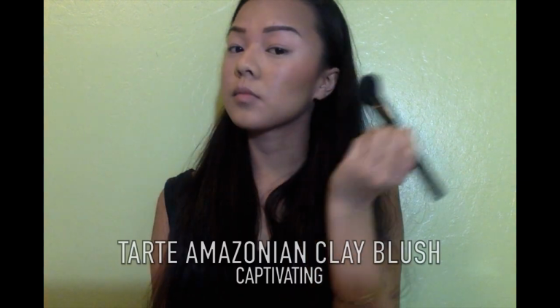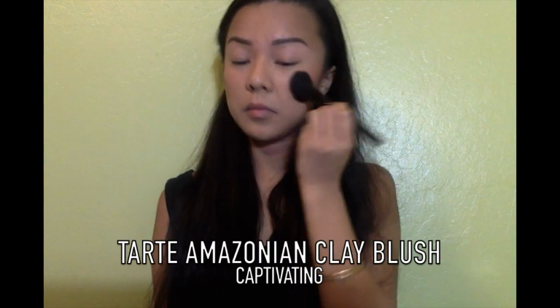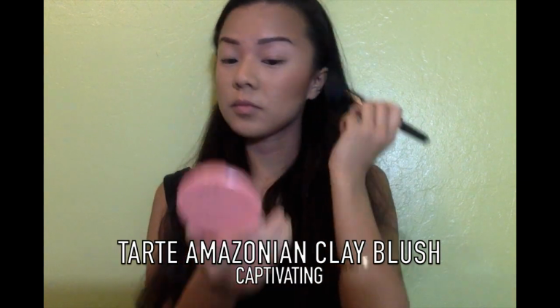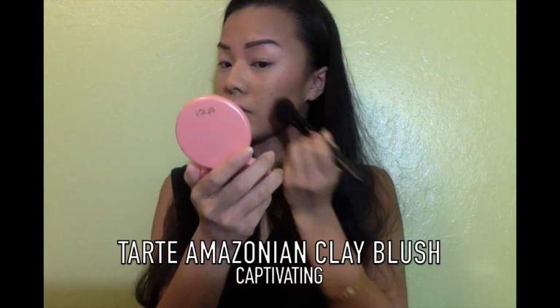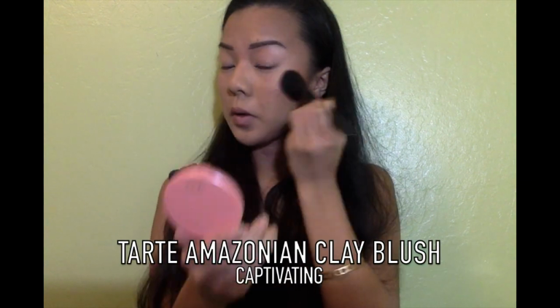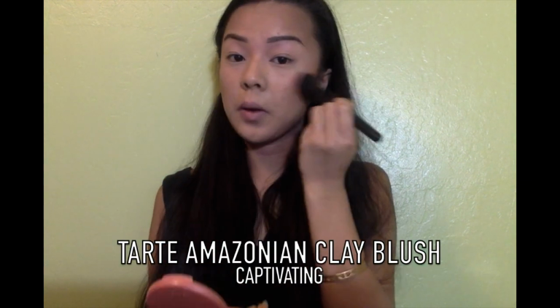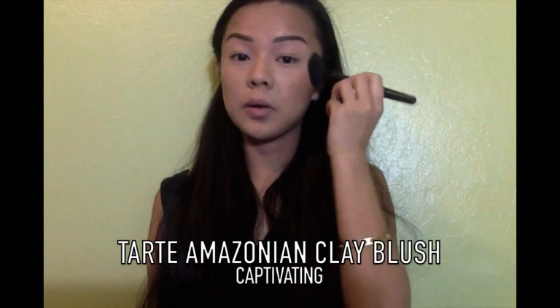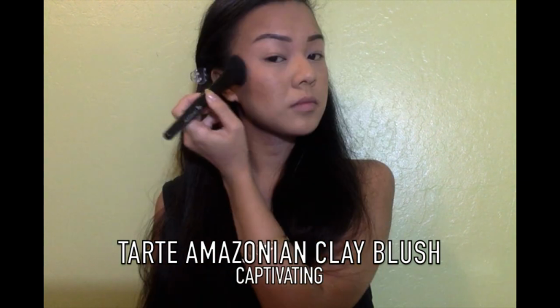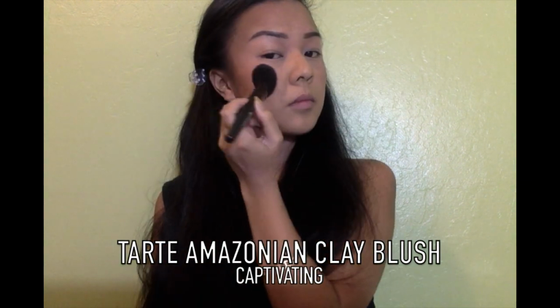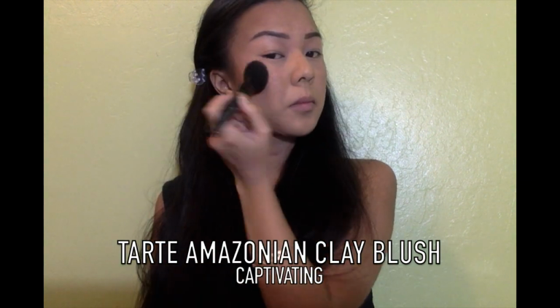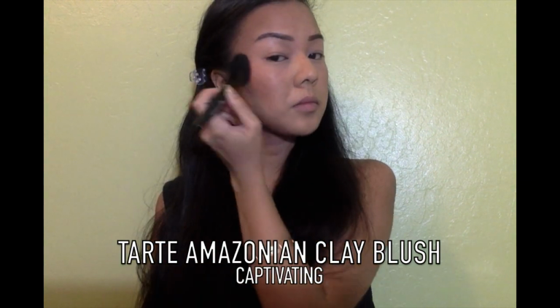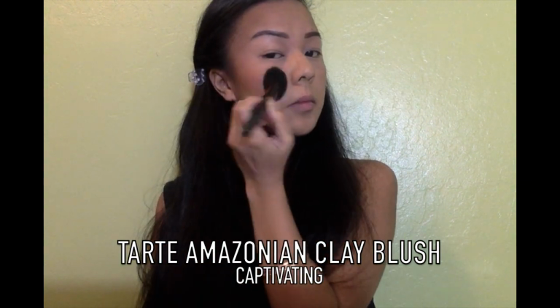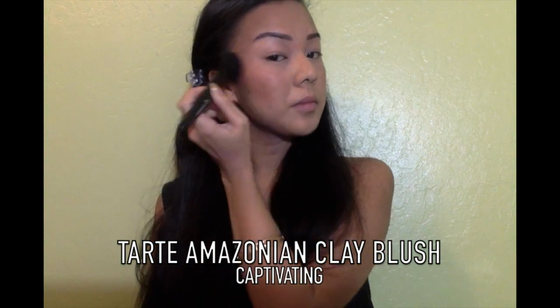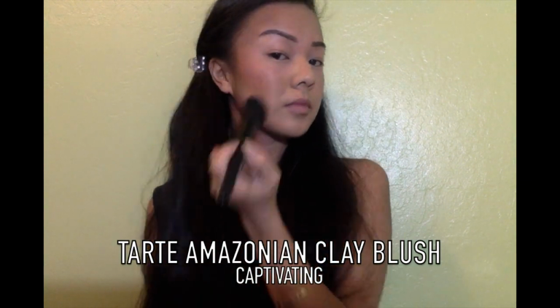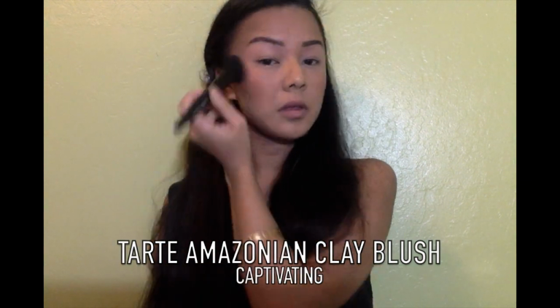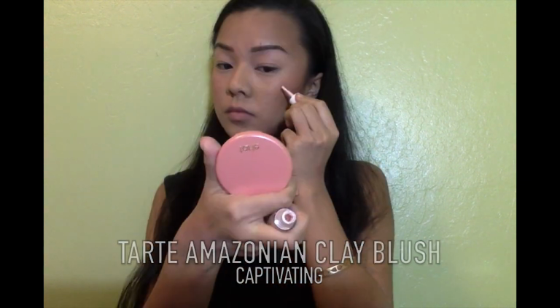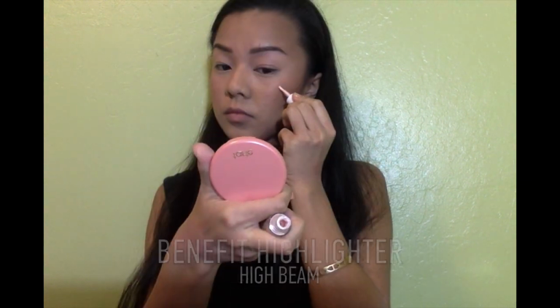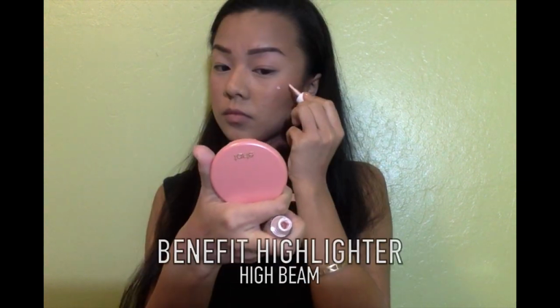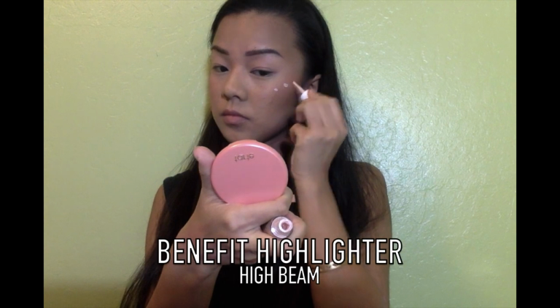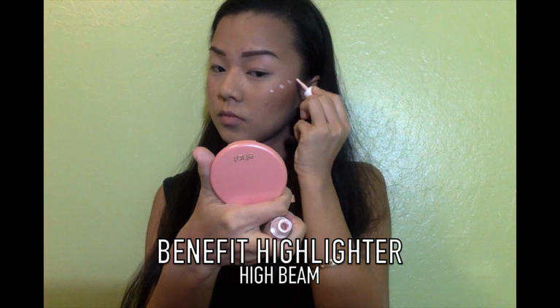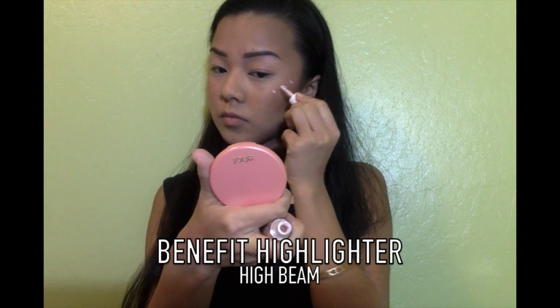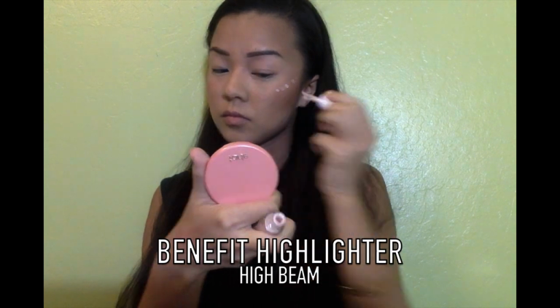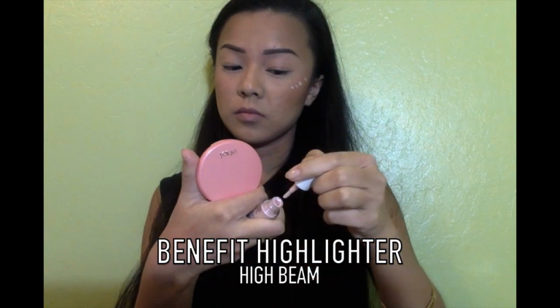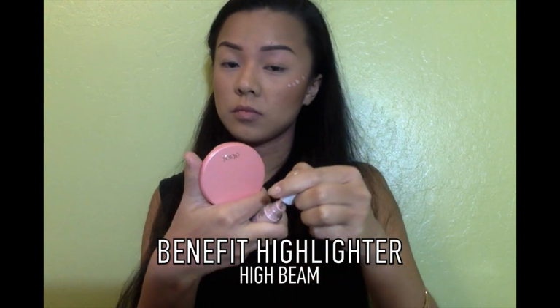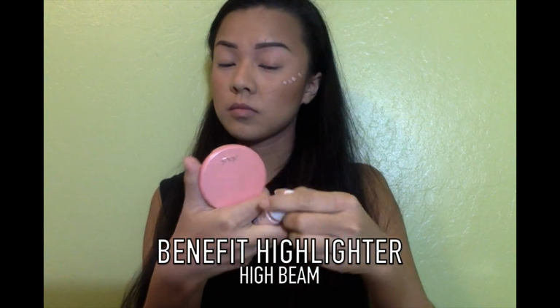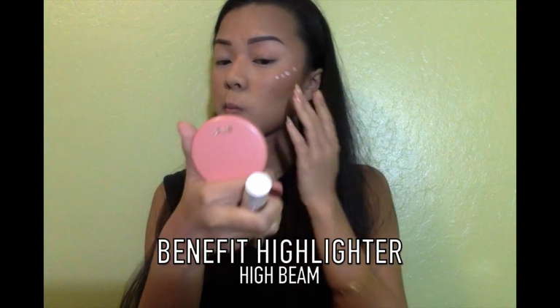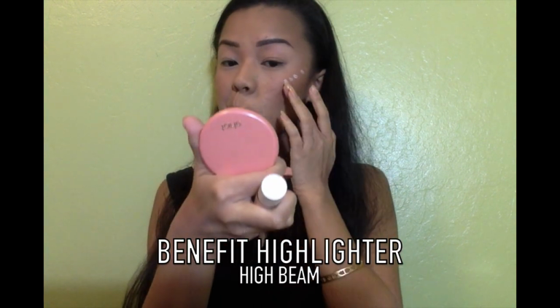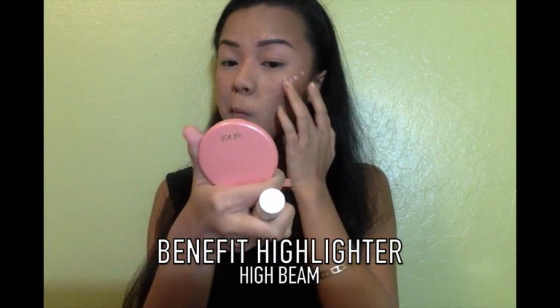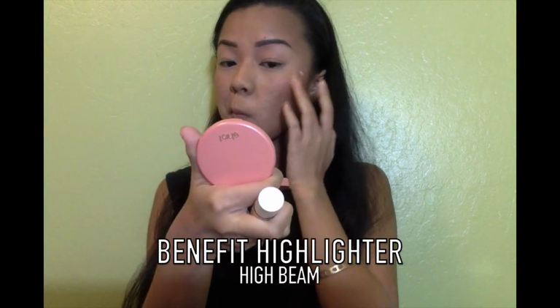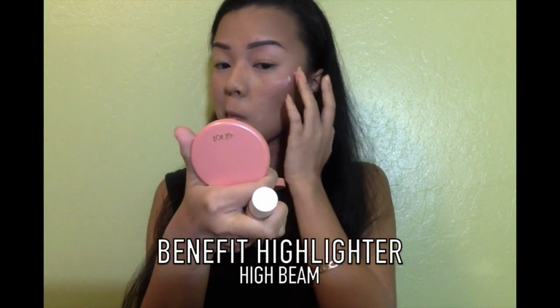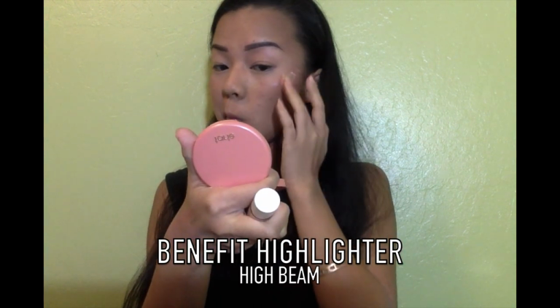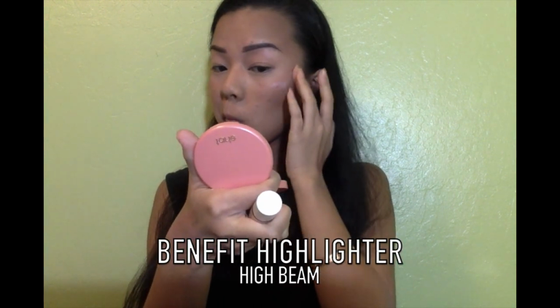Now I'm just going to apply blush and highlight to the top of our cheekbones, to accentuate our cheekbones and to bring back more color to our face.